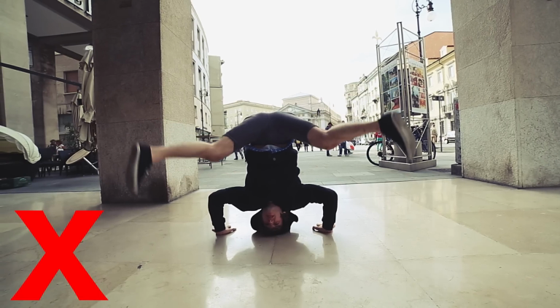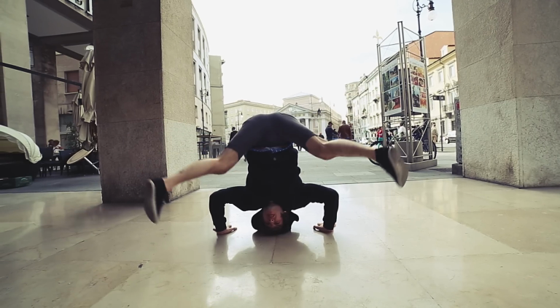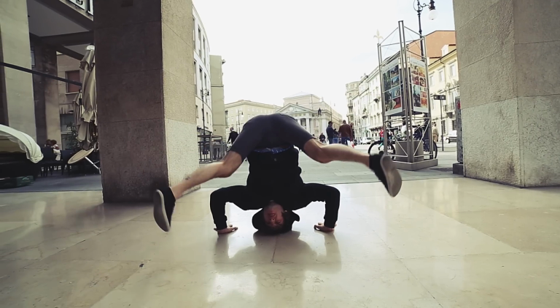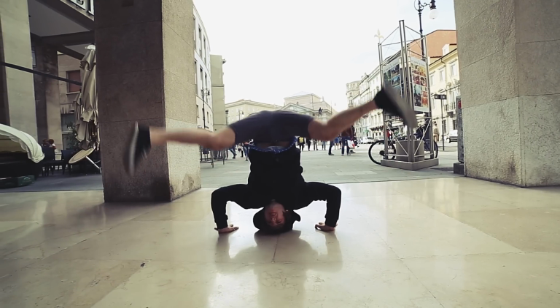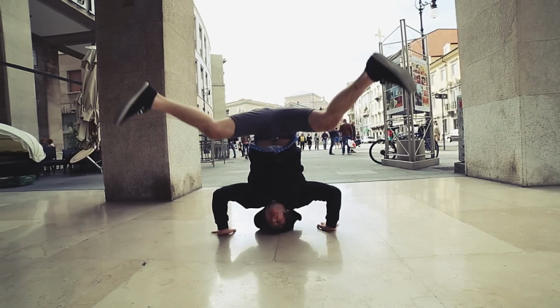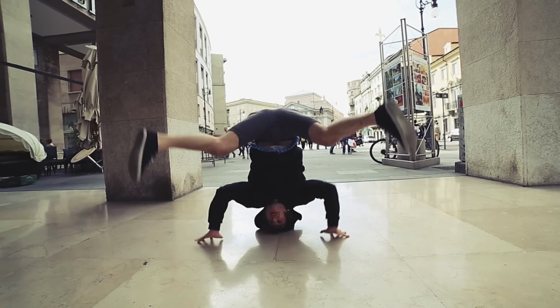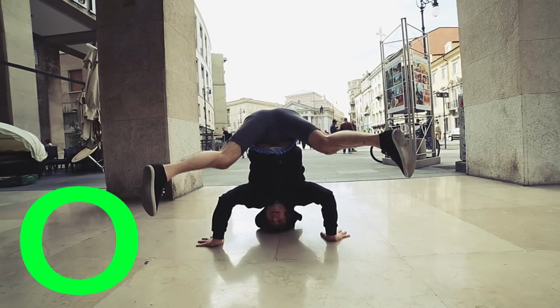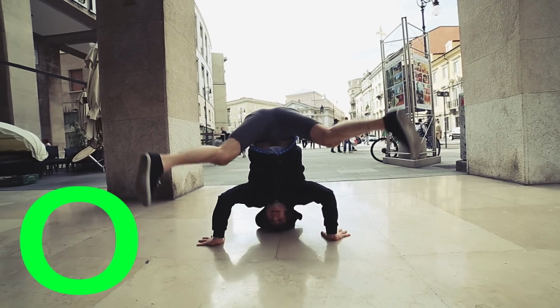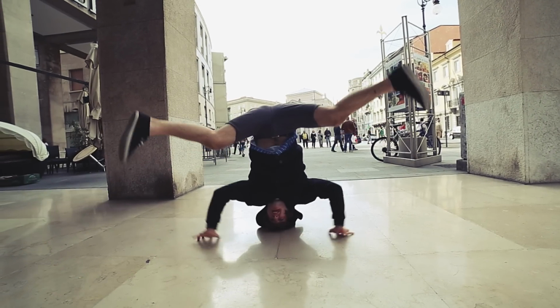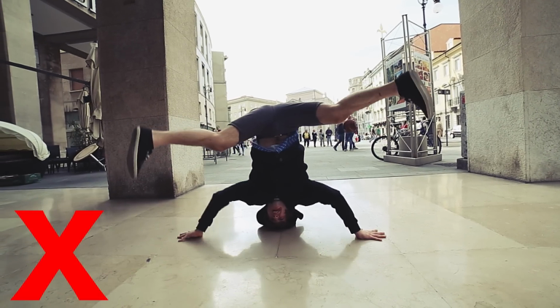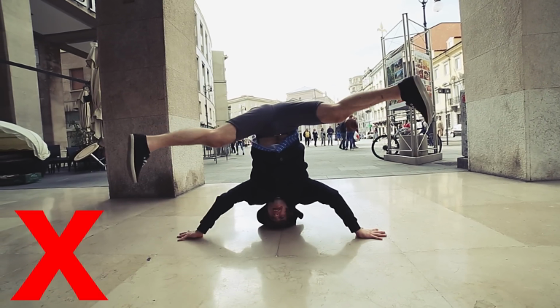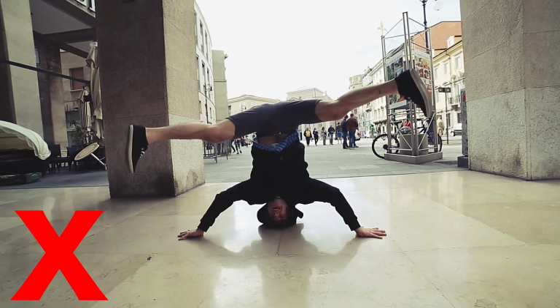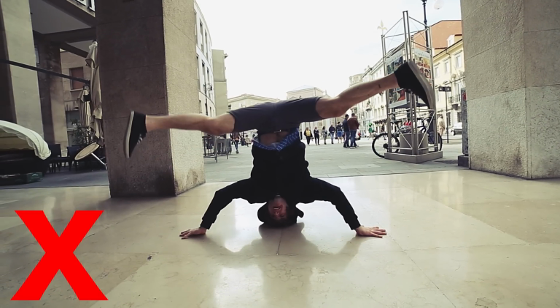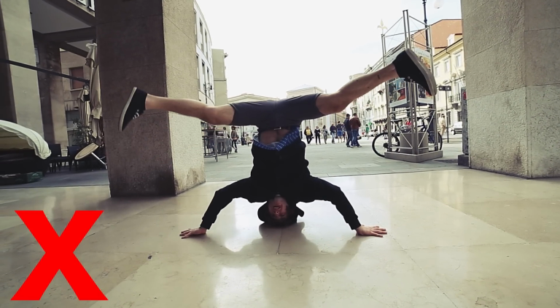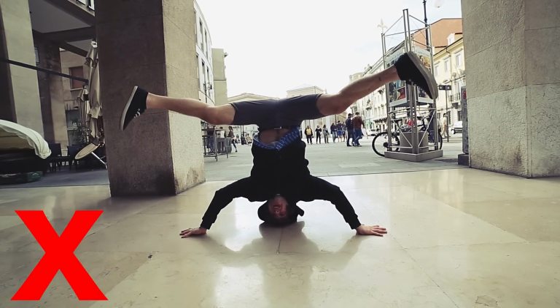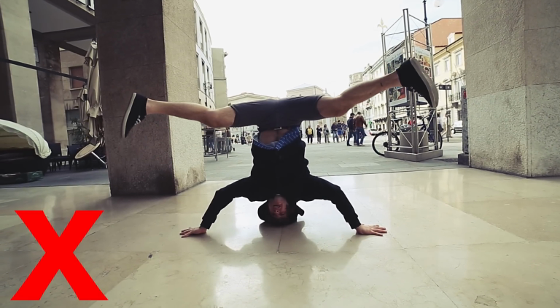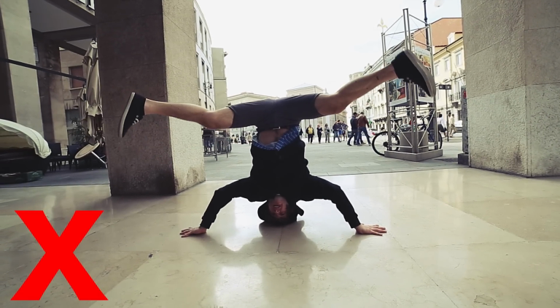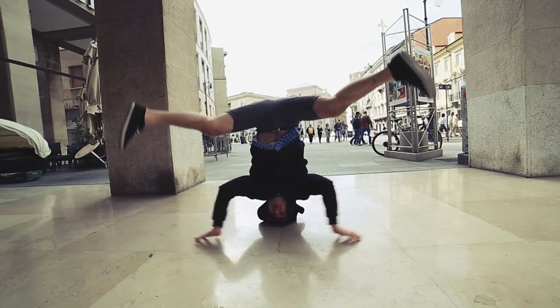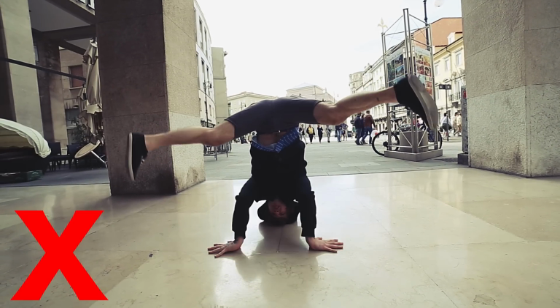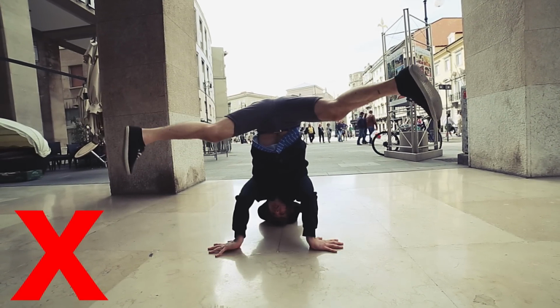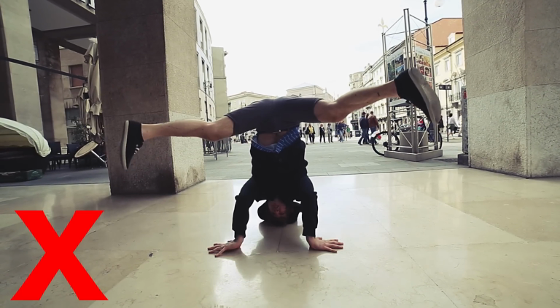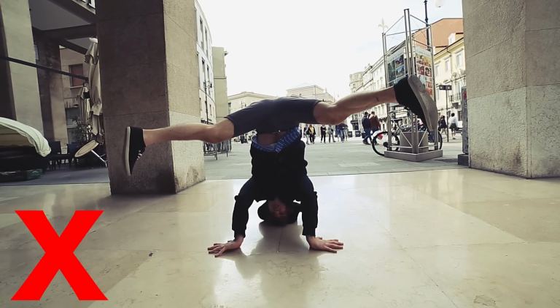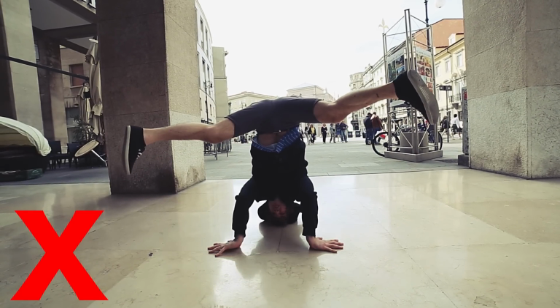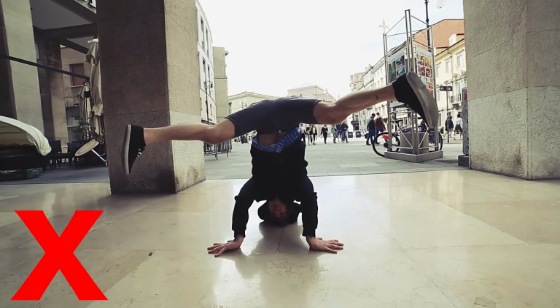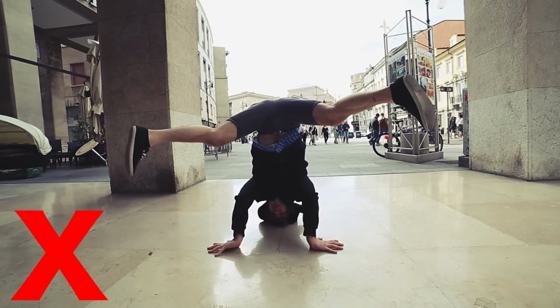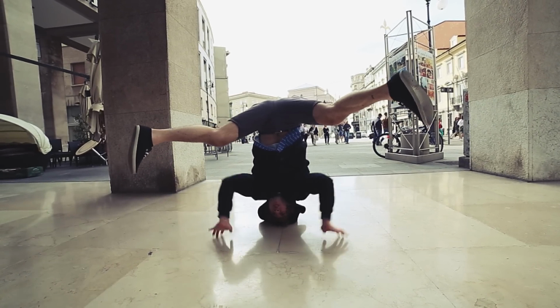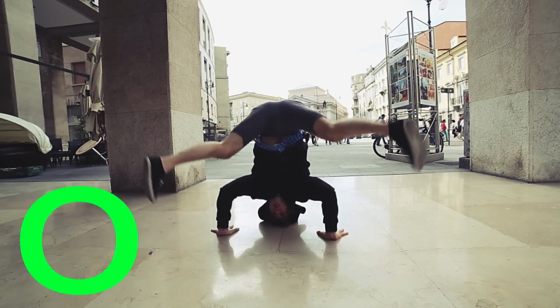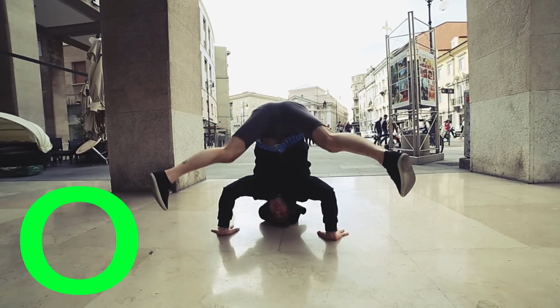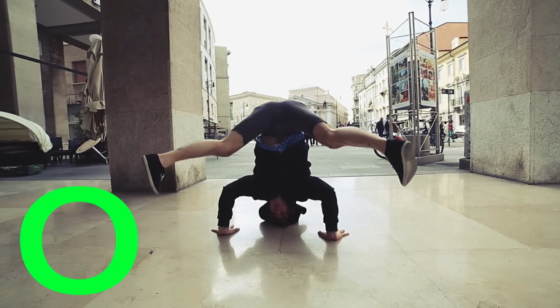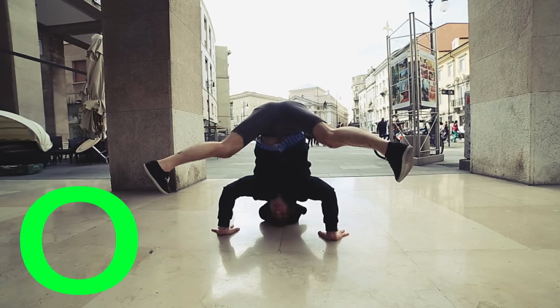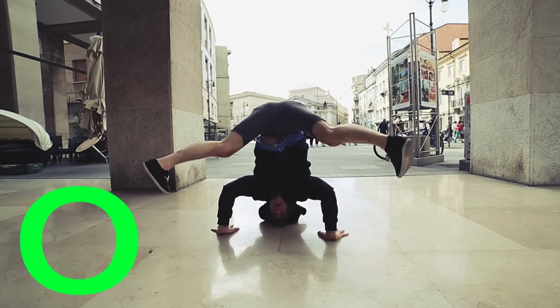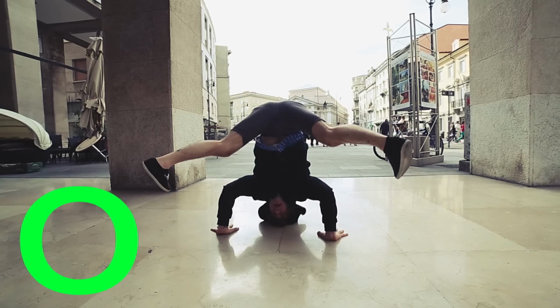Also, you have to look at your hands while you do the headstand. Your back must be straight, like the handstand.